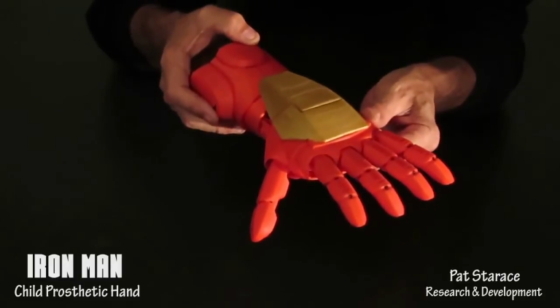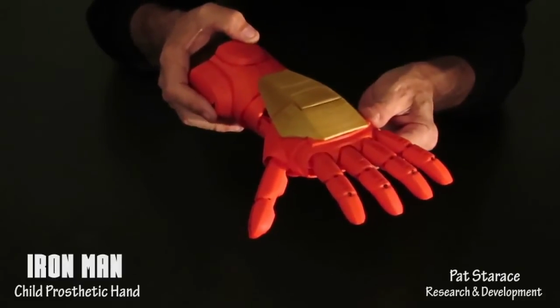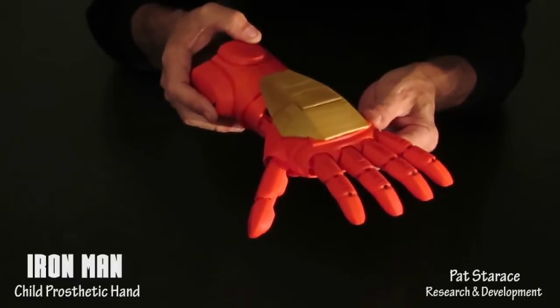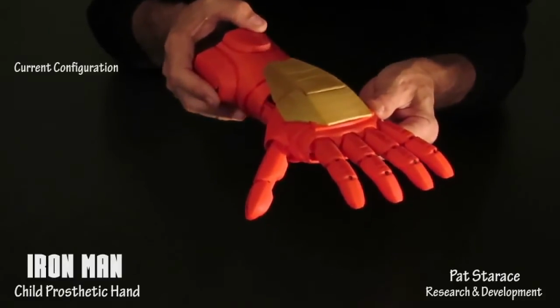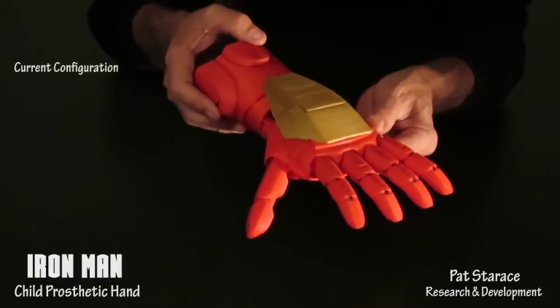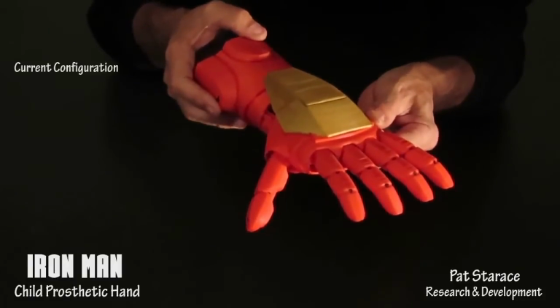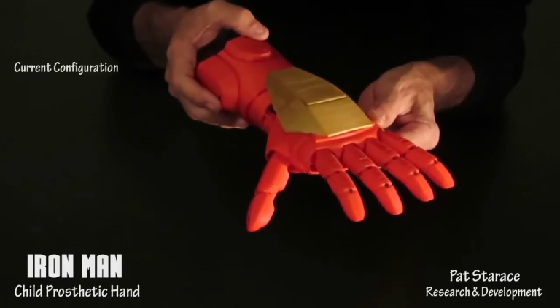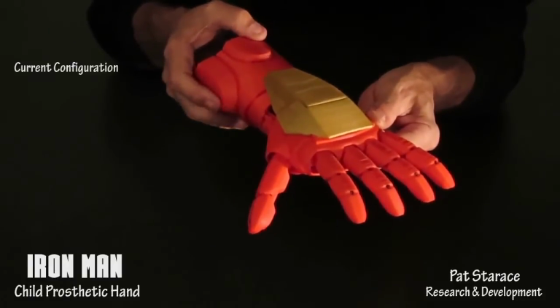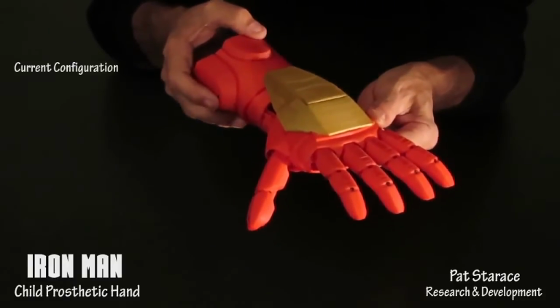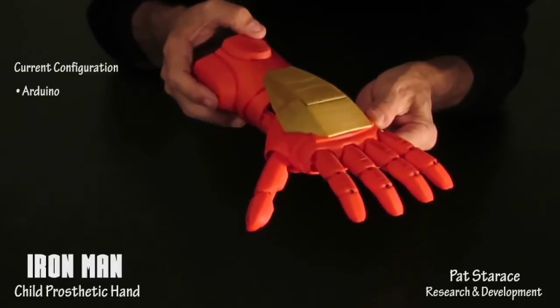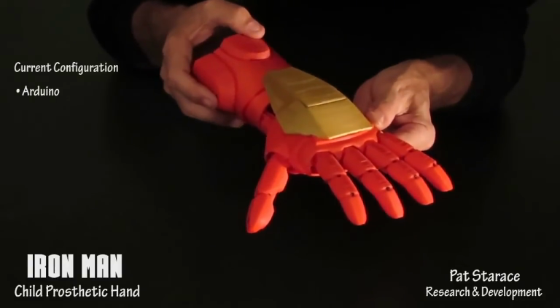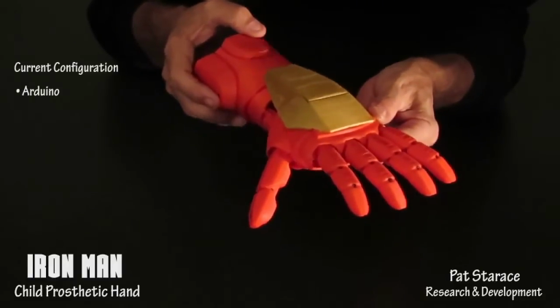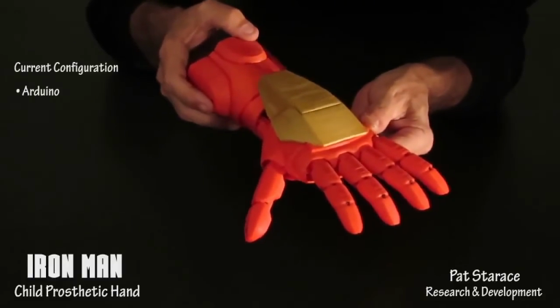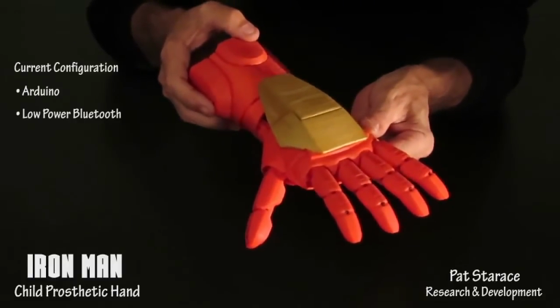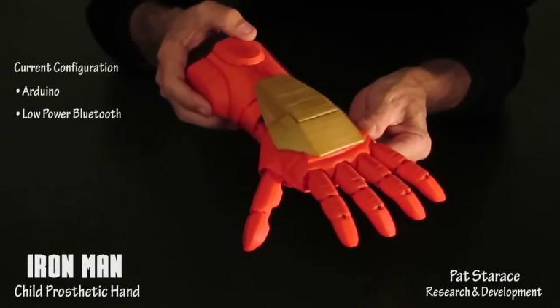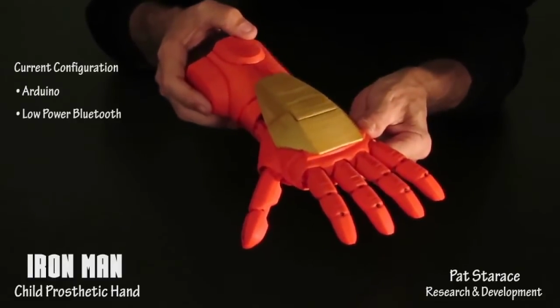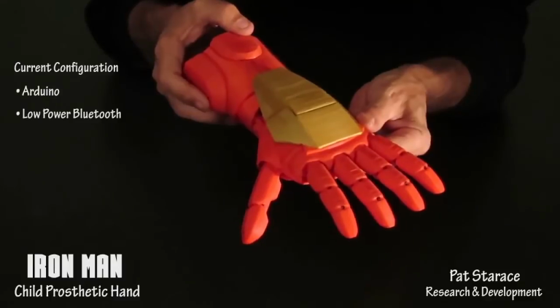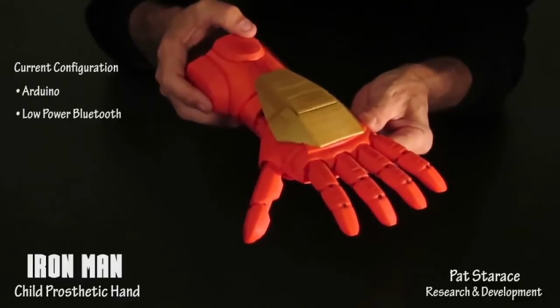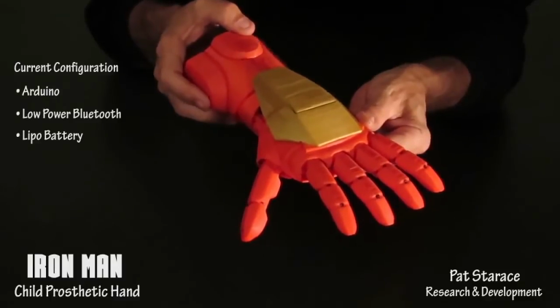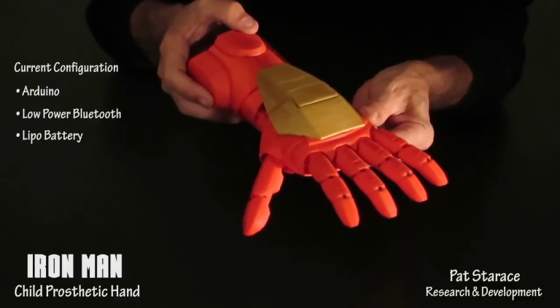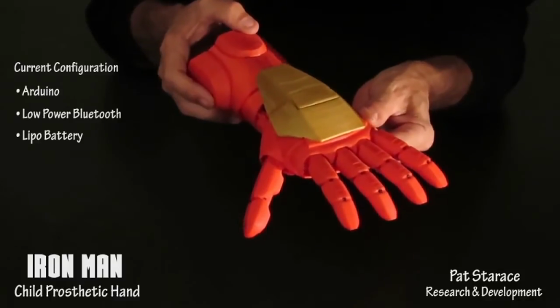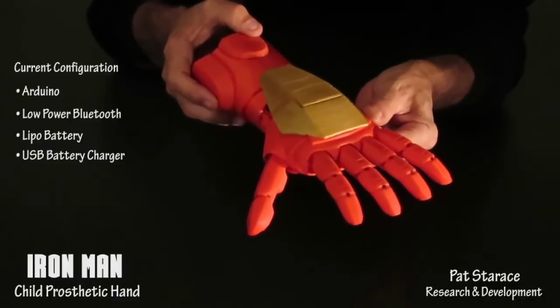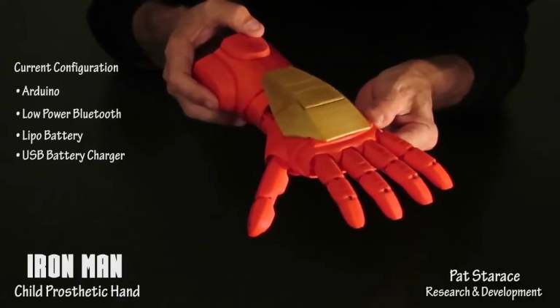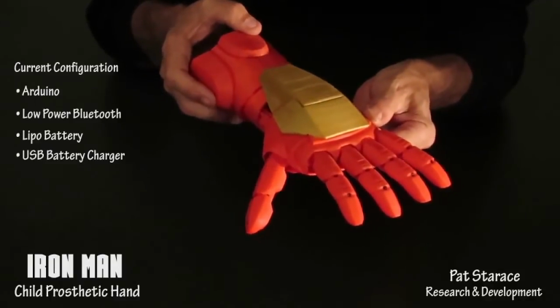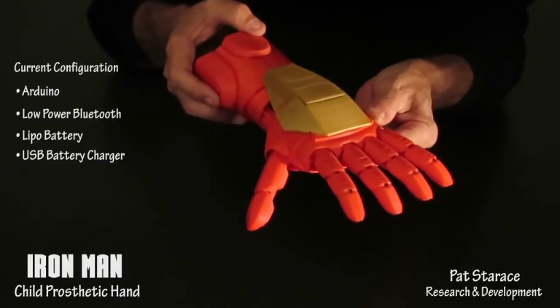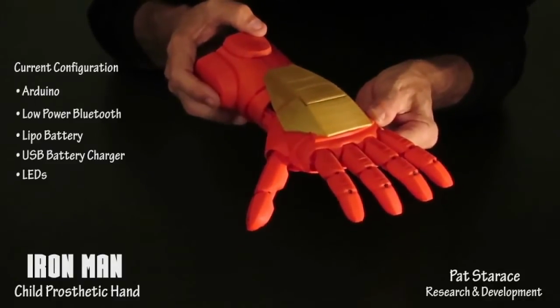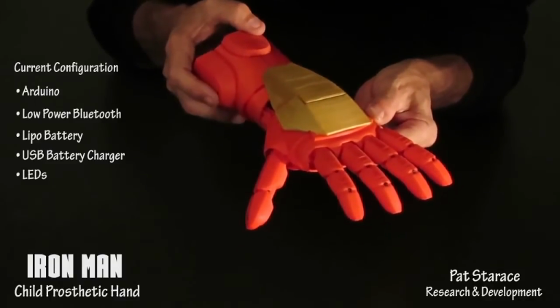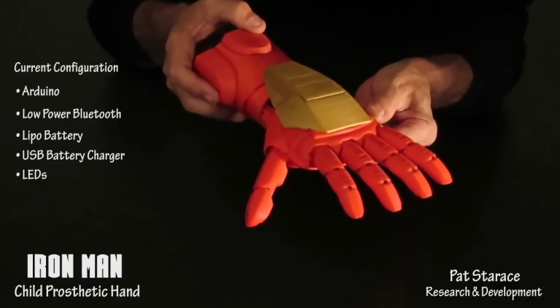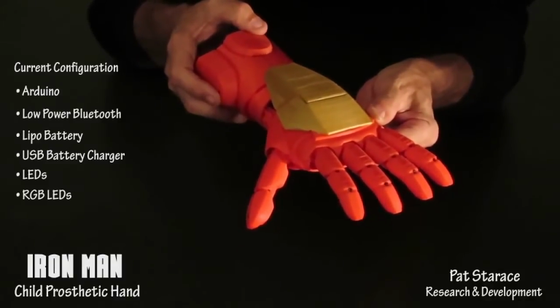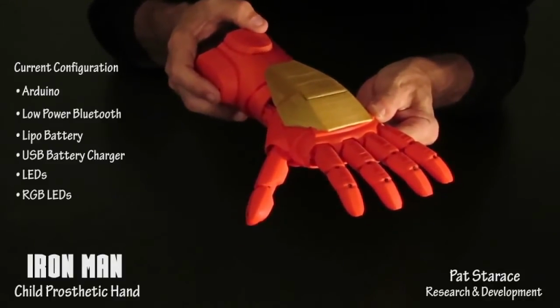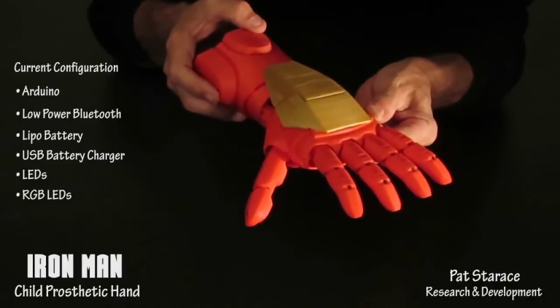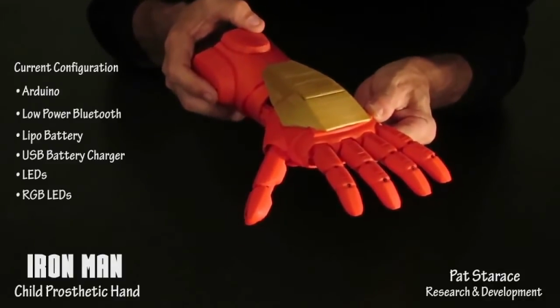This hand is configured with an Arduino, low power Bluetooth, a LiPo battery, a LiPo charger, LEDs, and RGB LEDs.